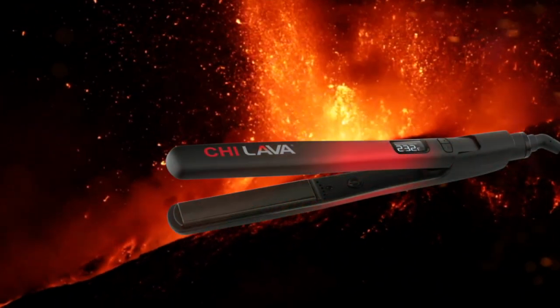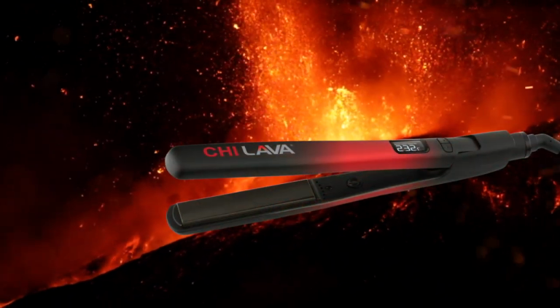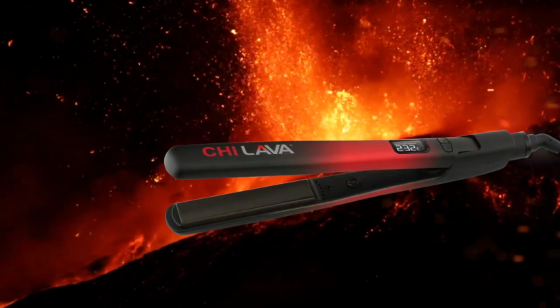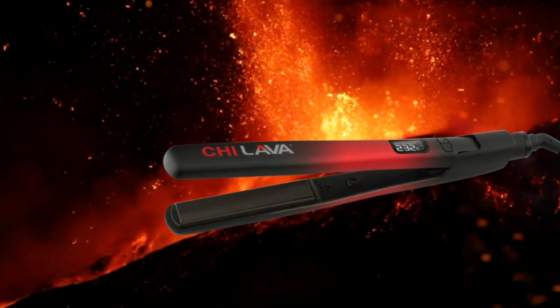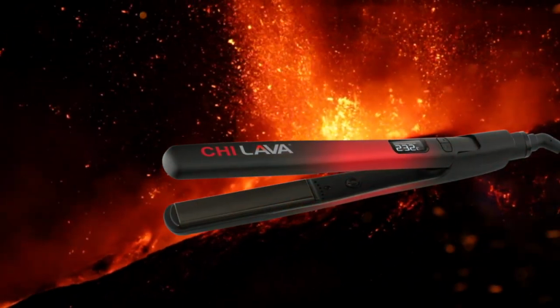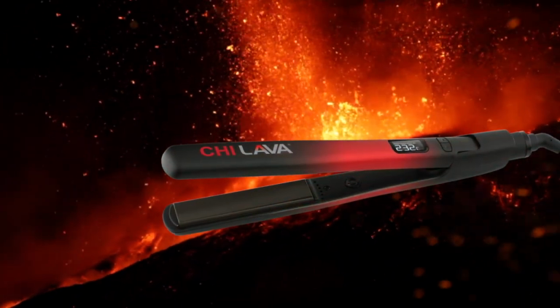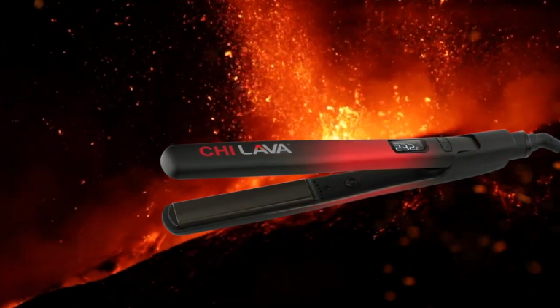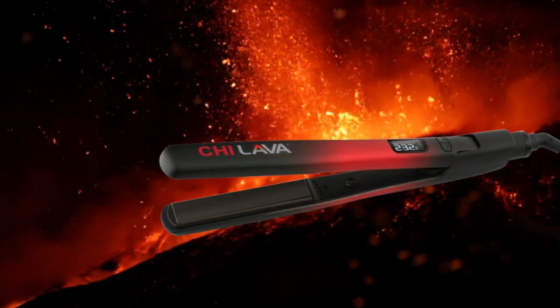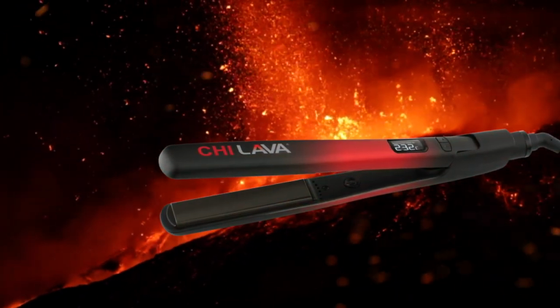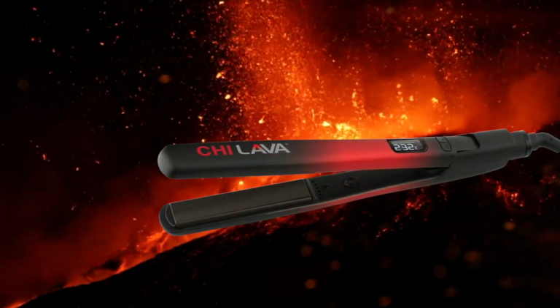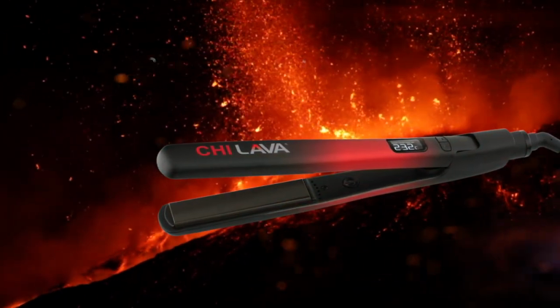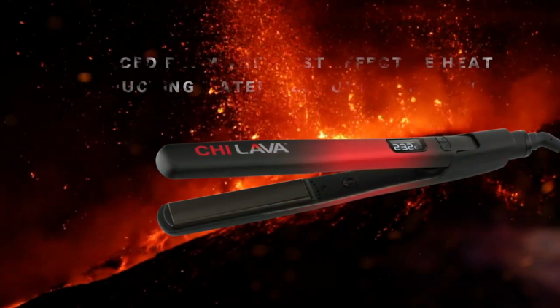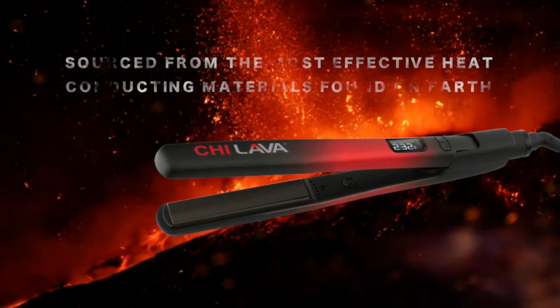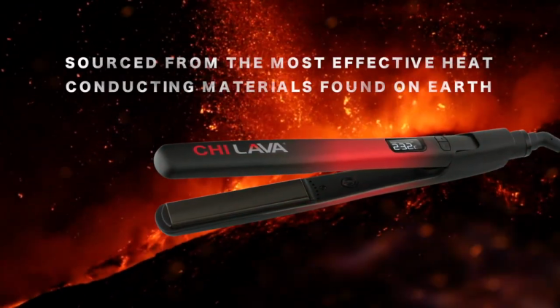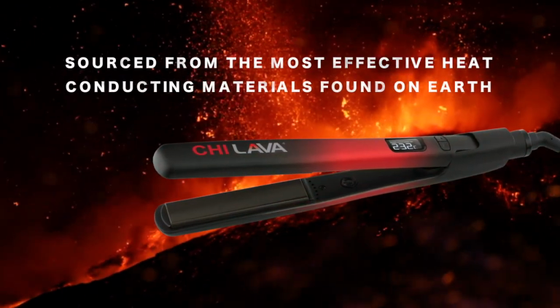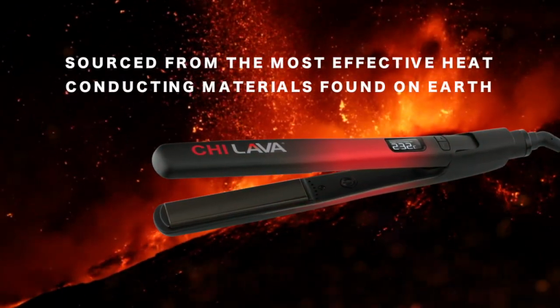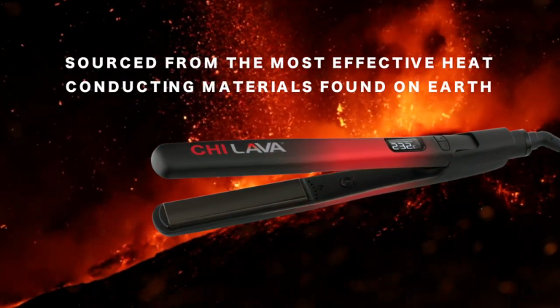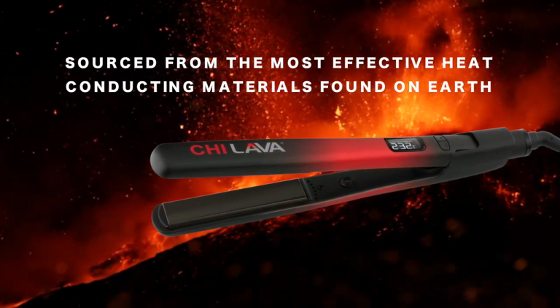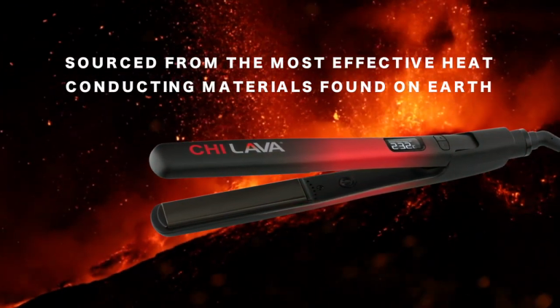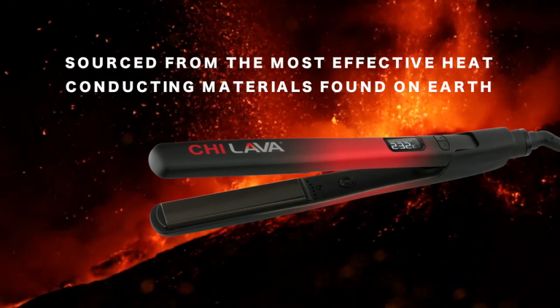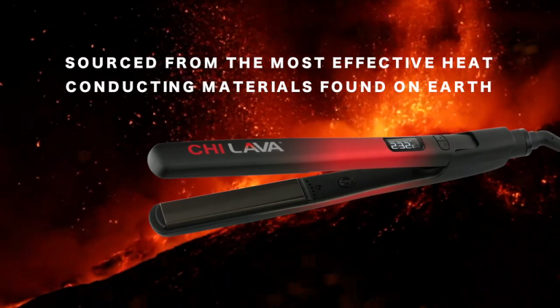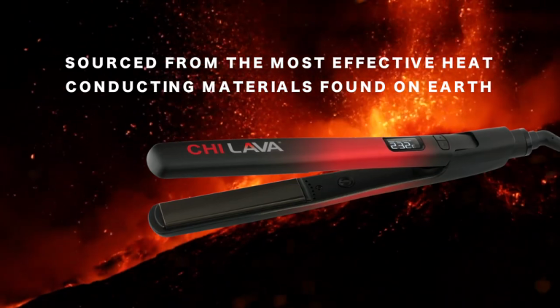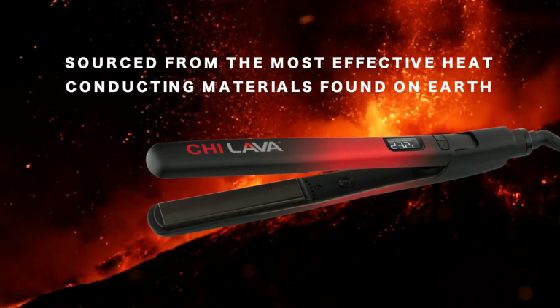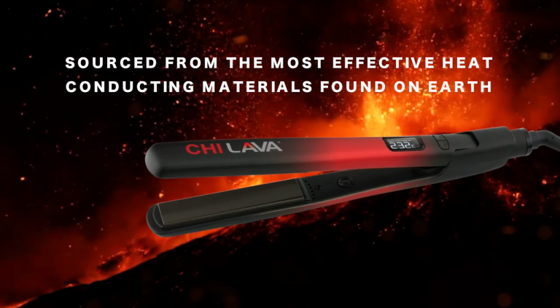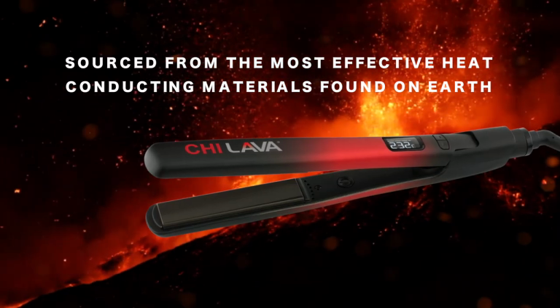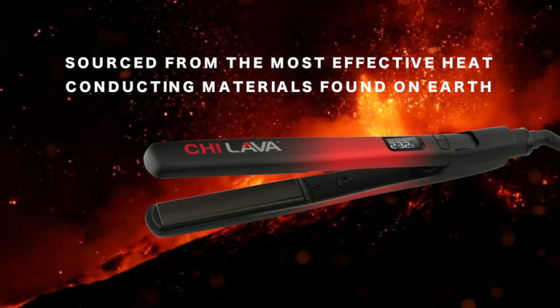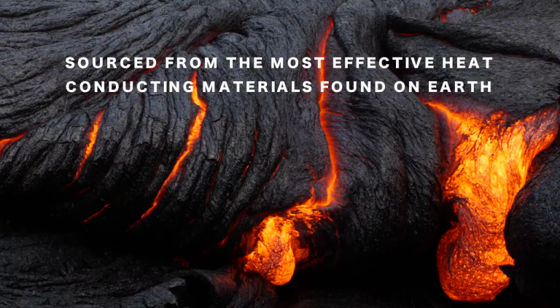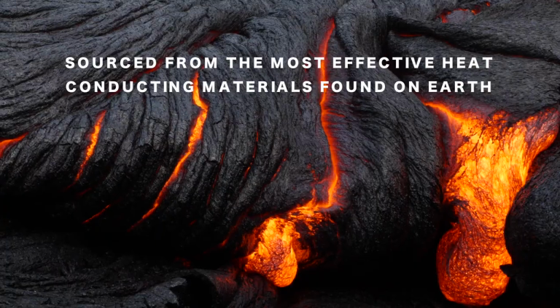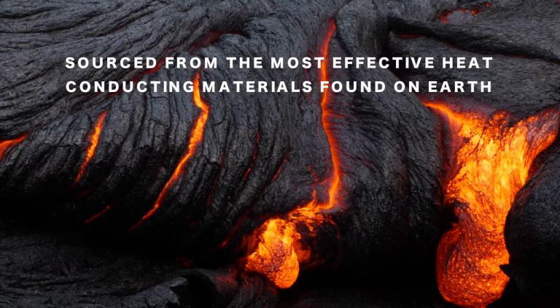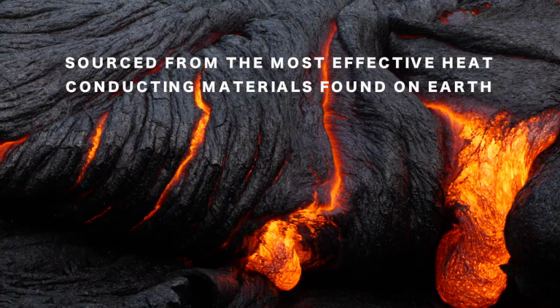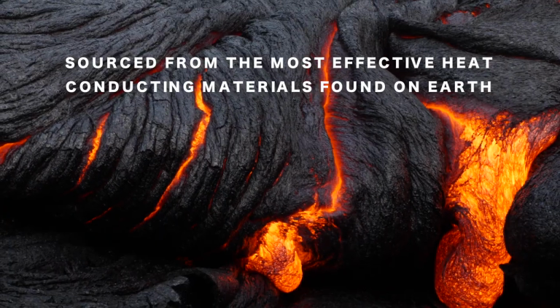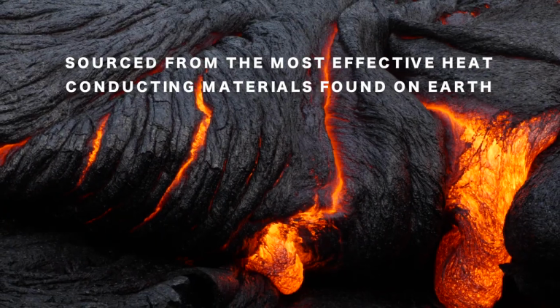Chi Lava 1-inch hair styling iron. Sourced from the most effective heat-conducting materials found on earth.